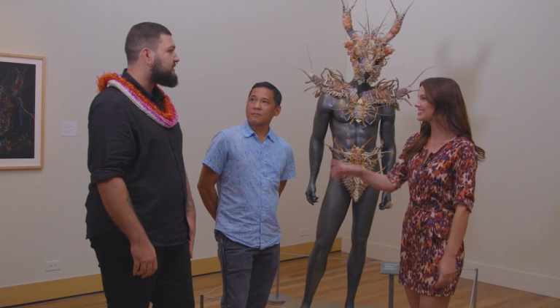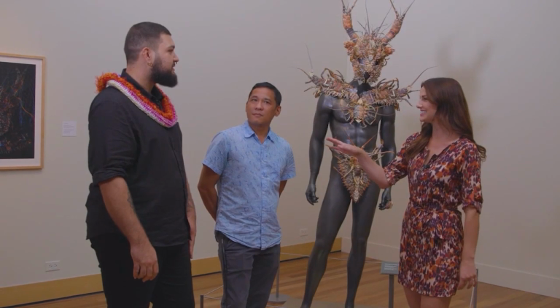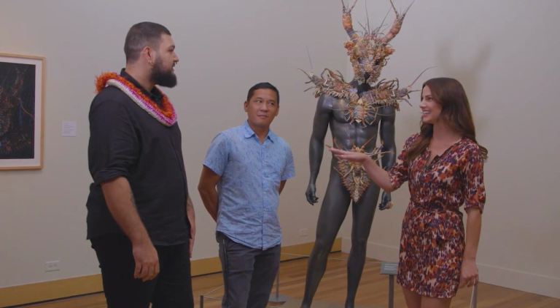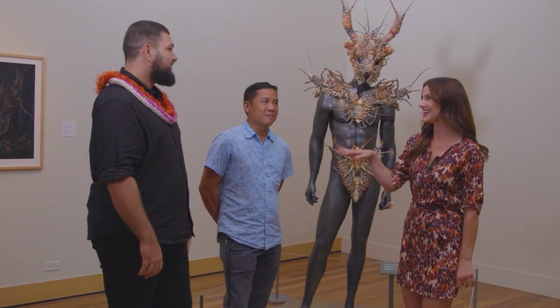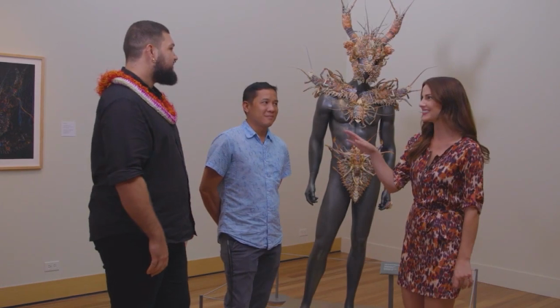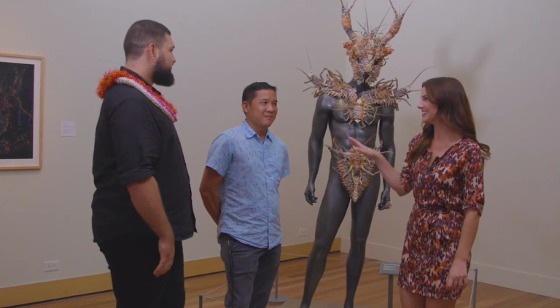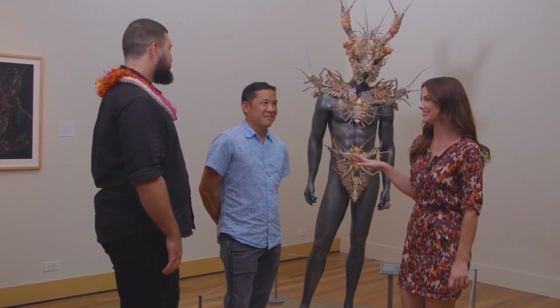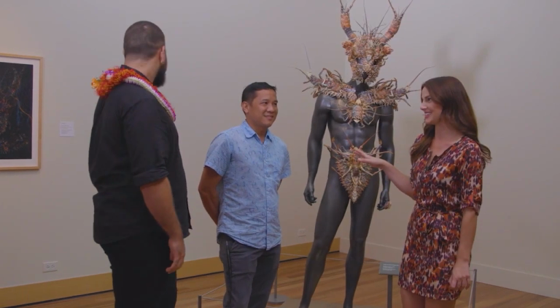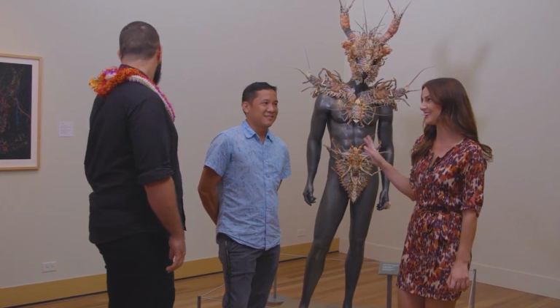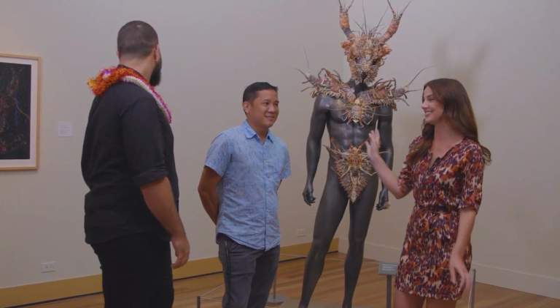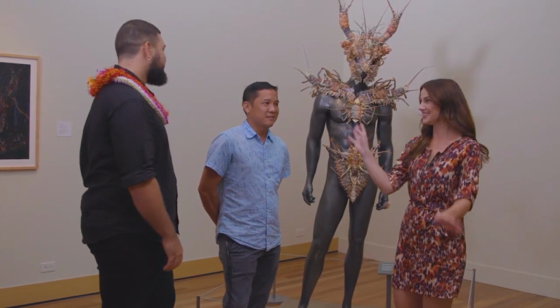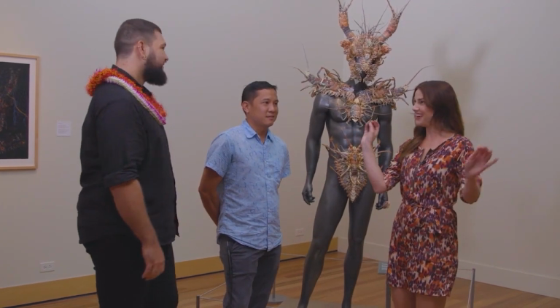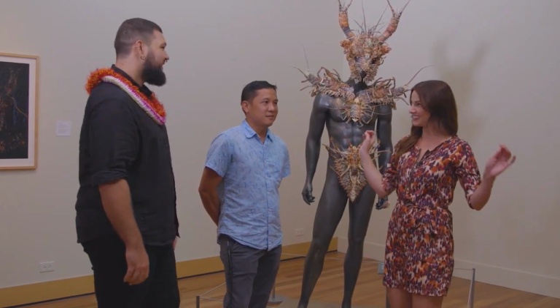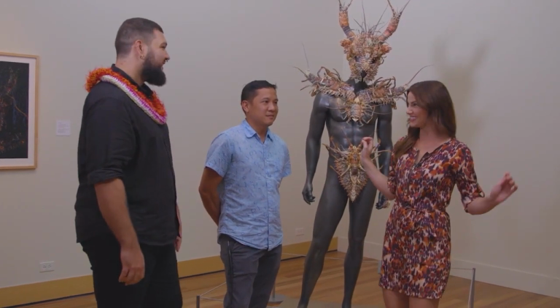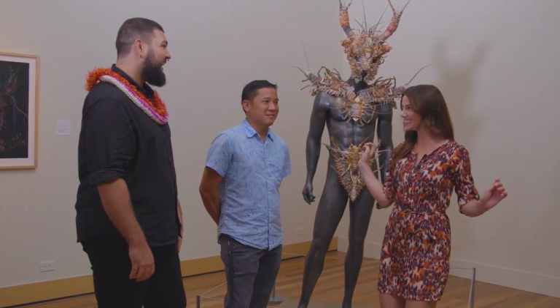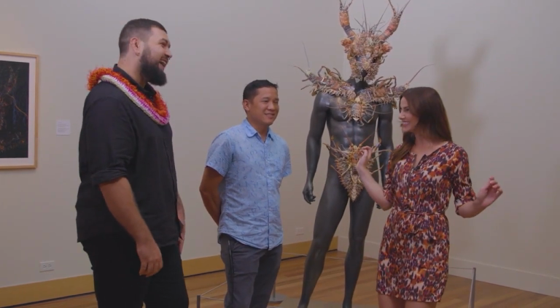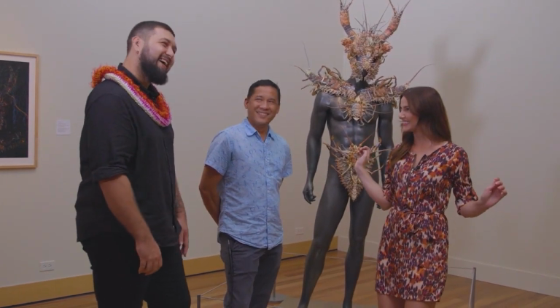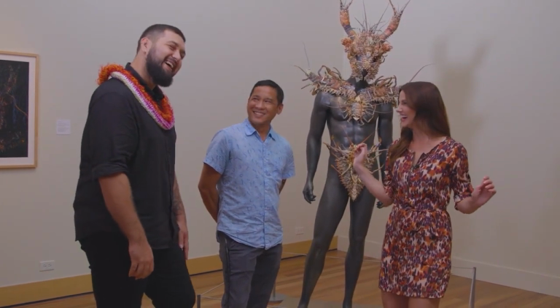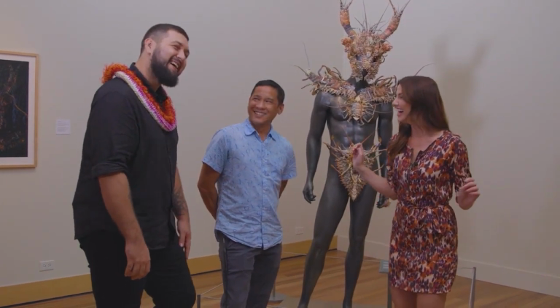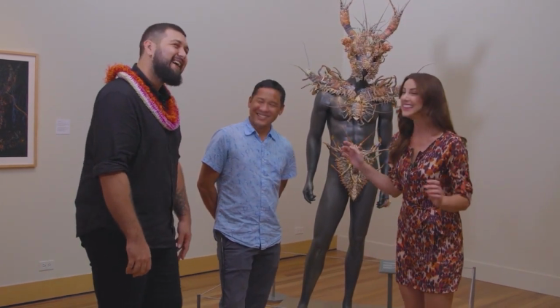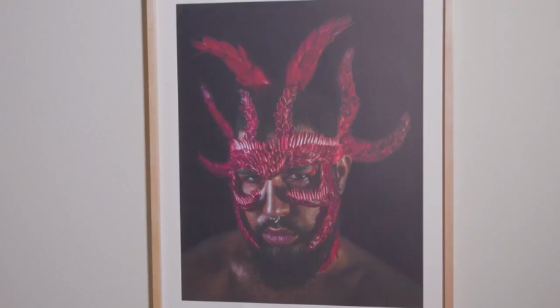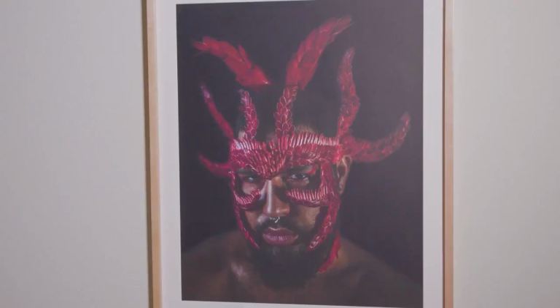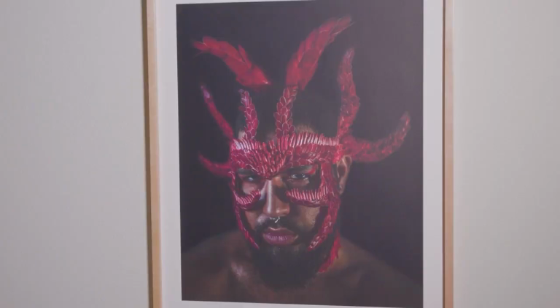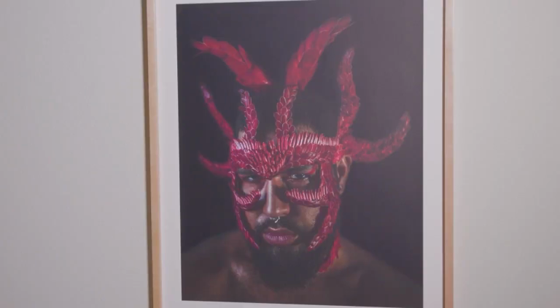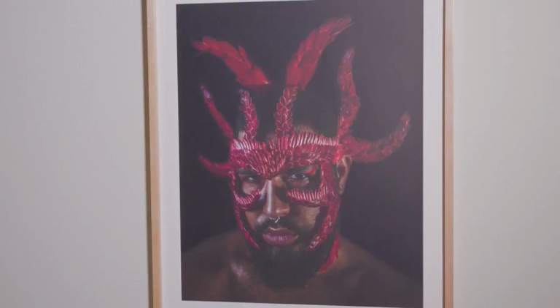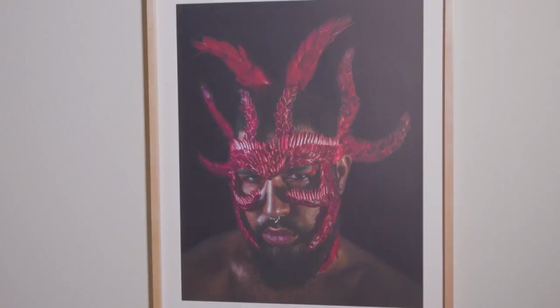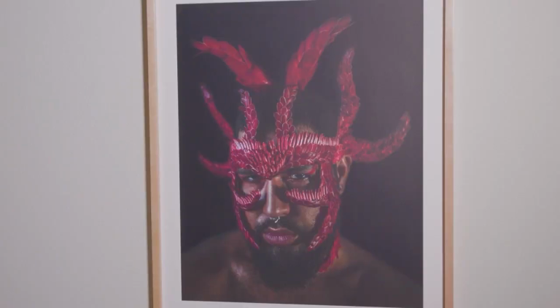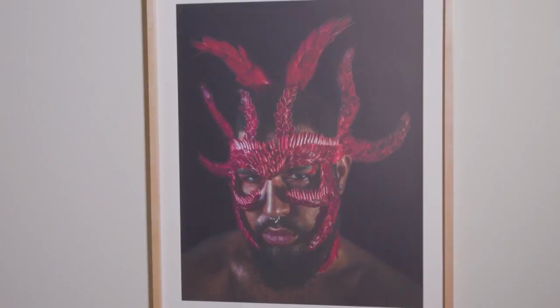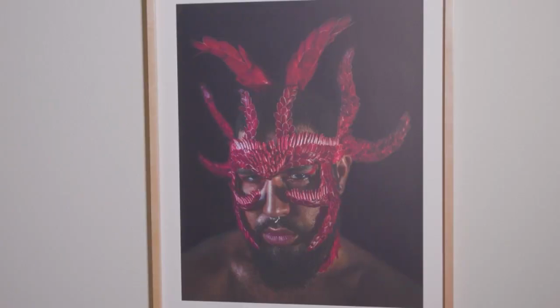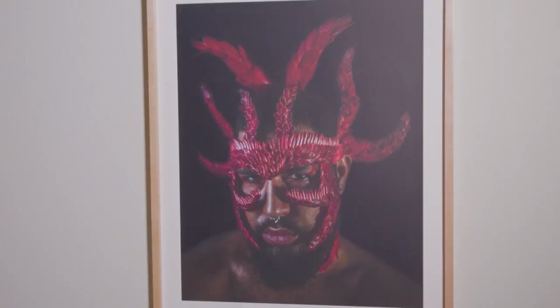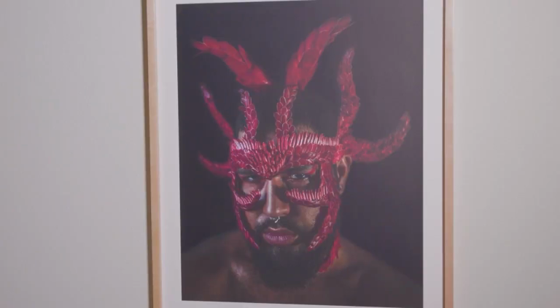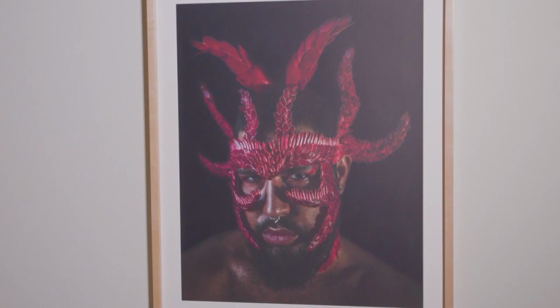Not only are you a photographer, you're a model too. I try to be something!